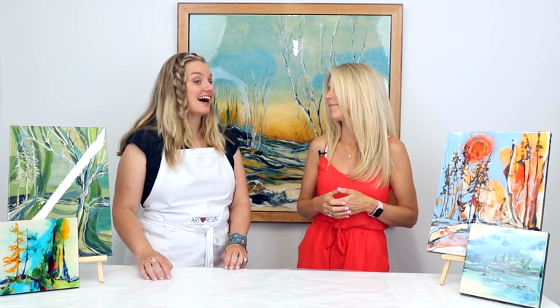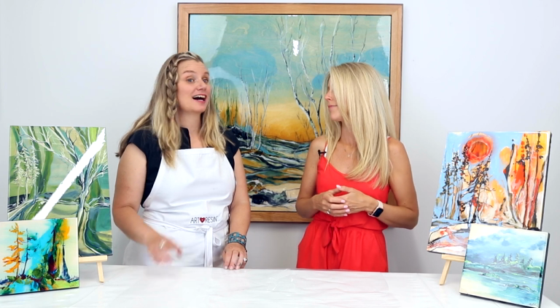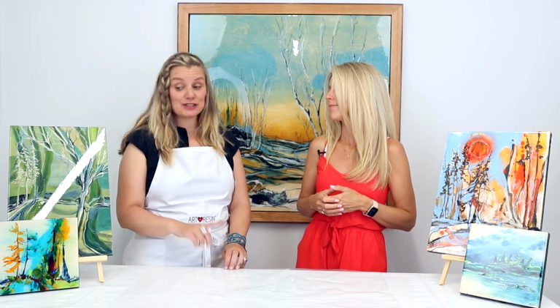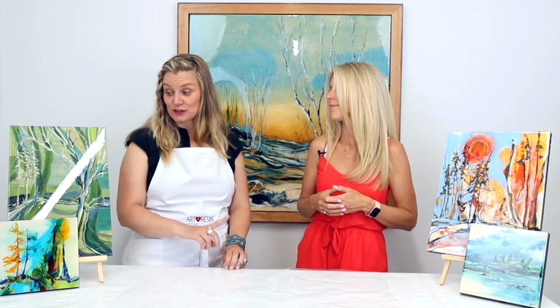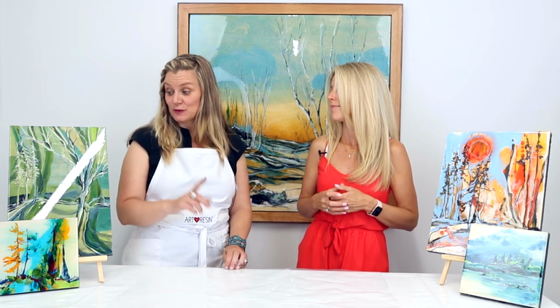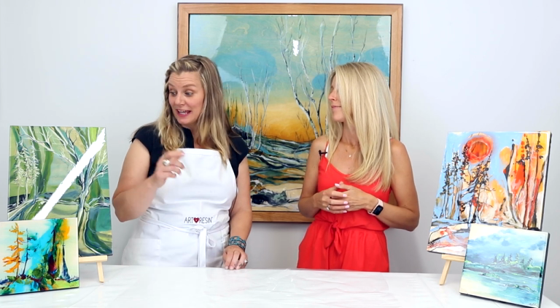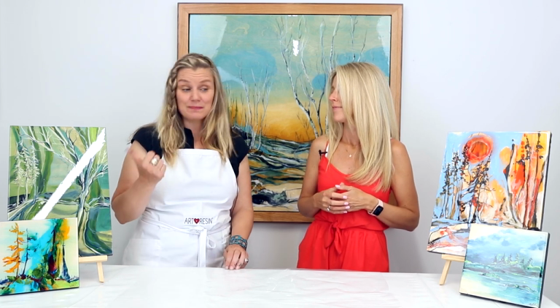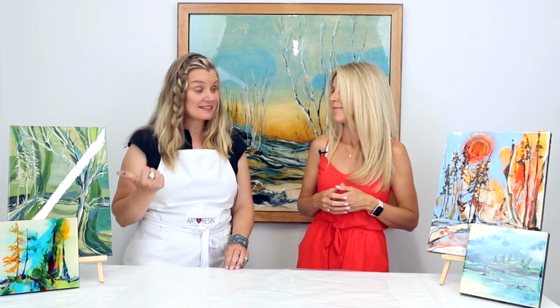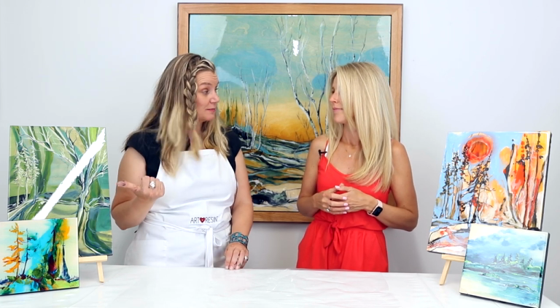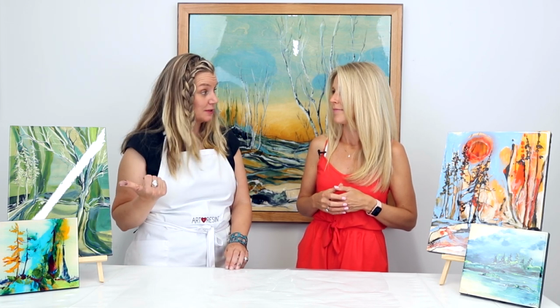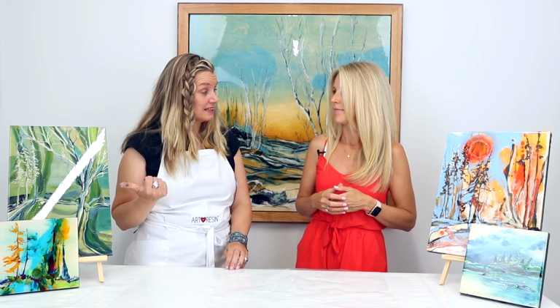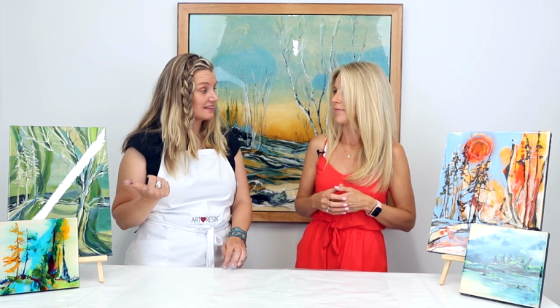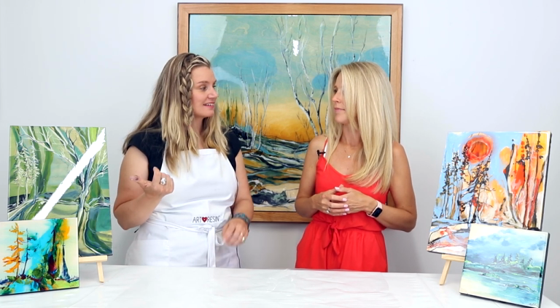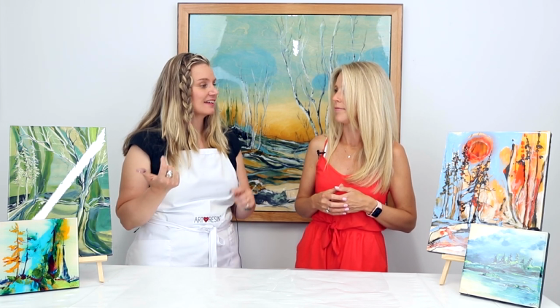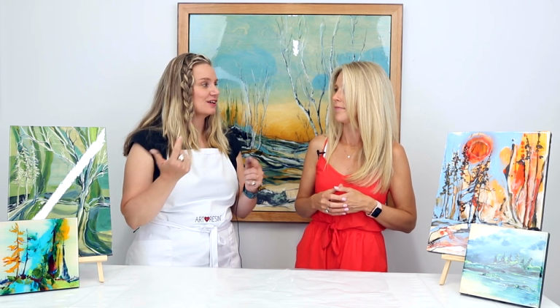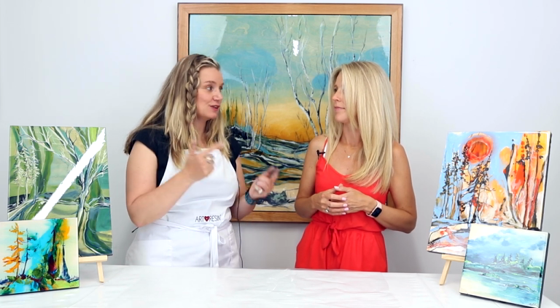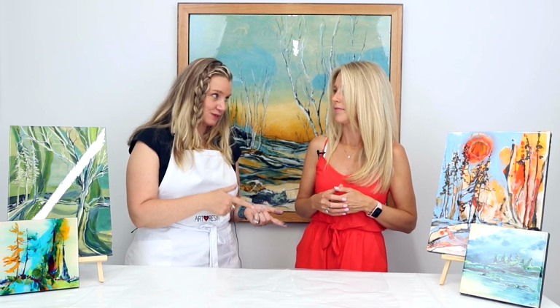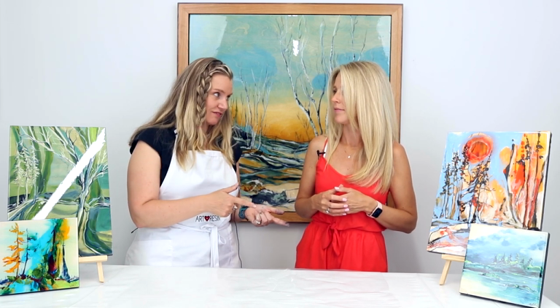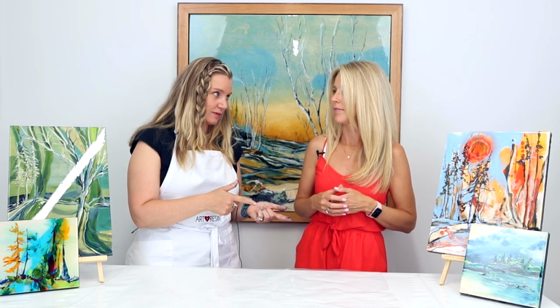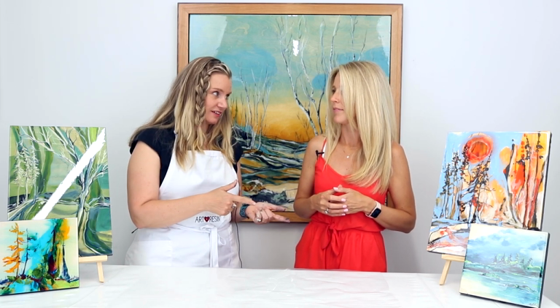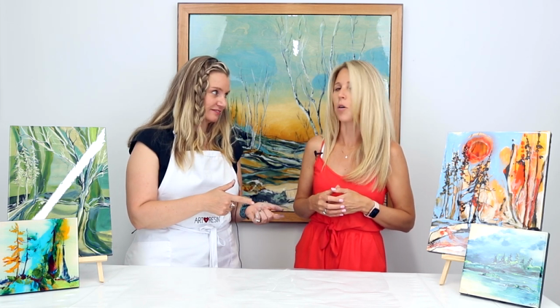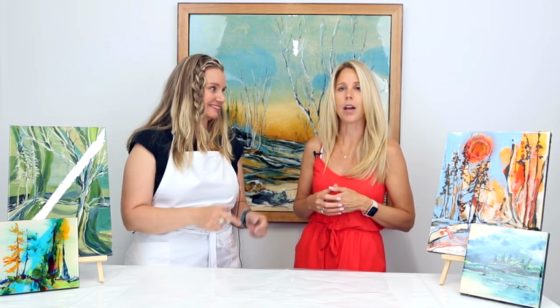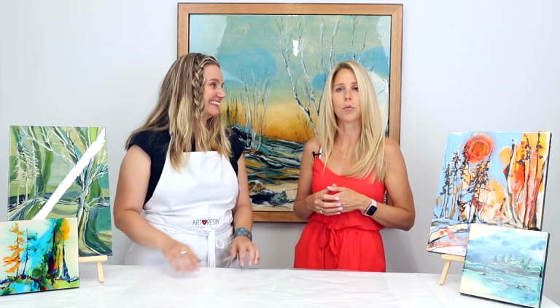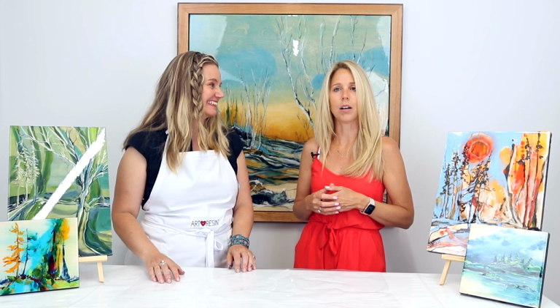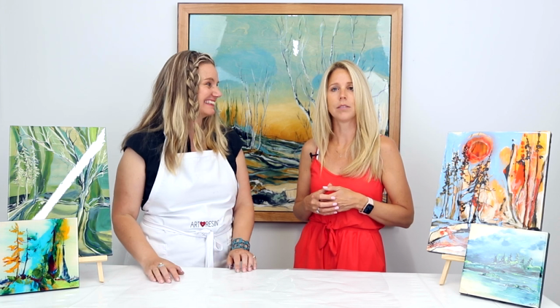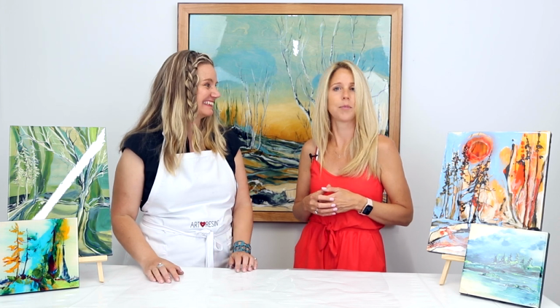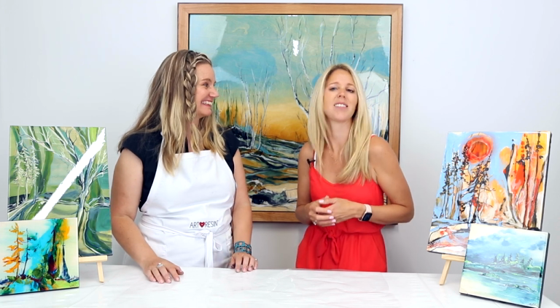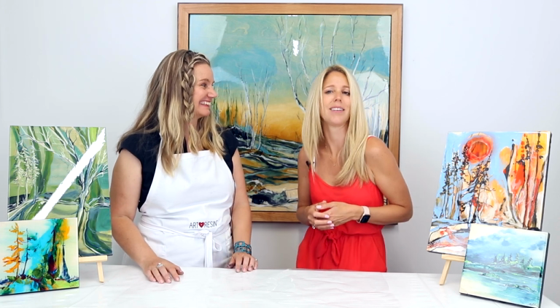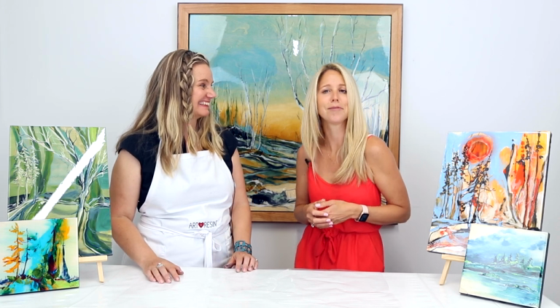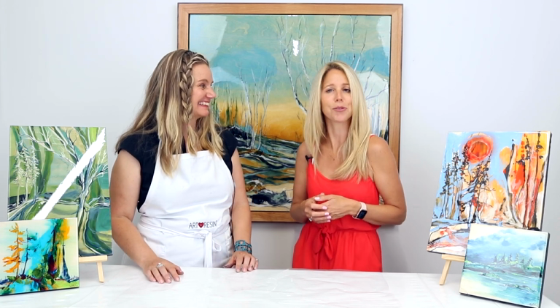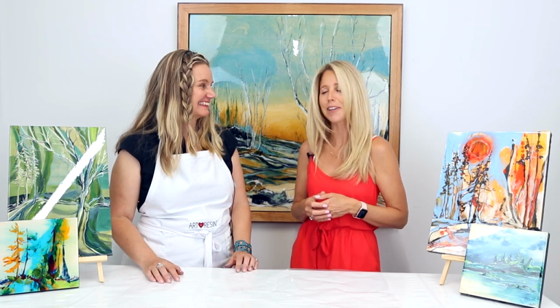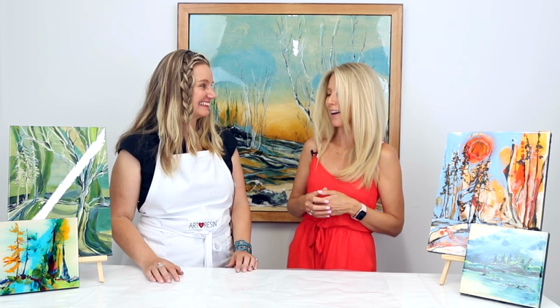I'm going to show you a mixed media piece using fabric. Well, I'm excited — show us what you got.